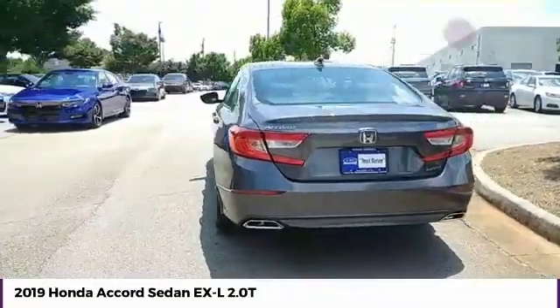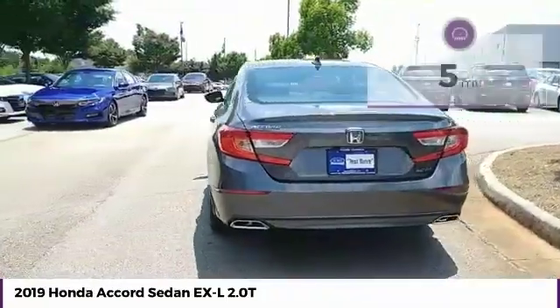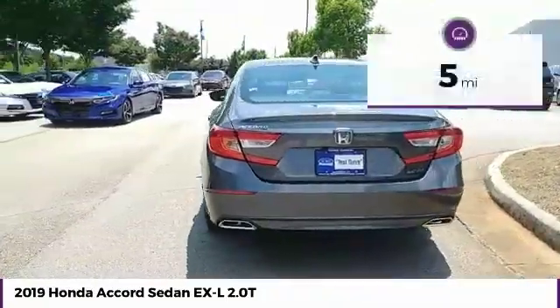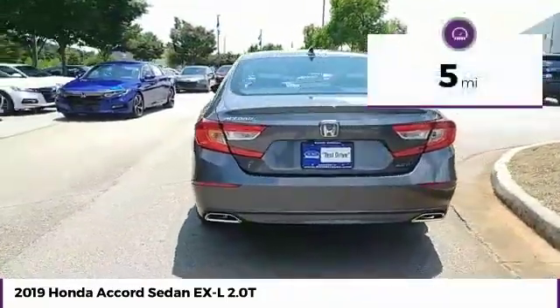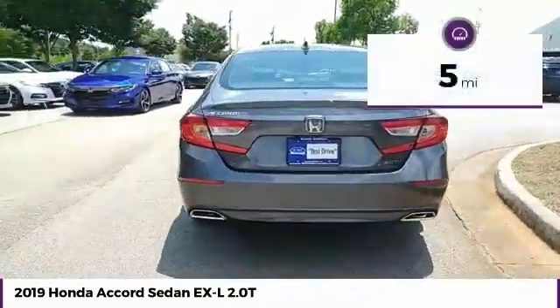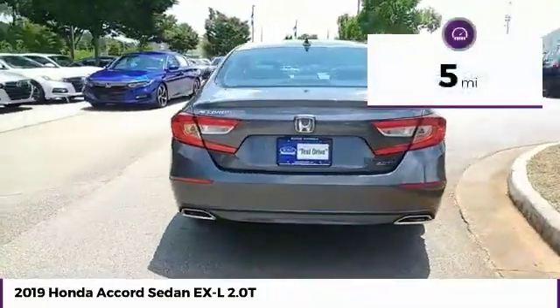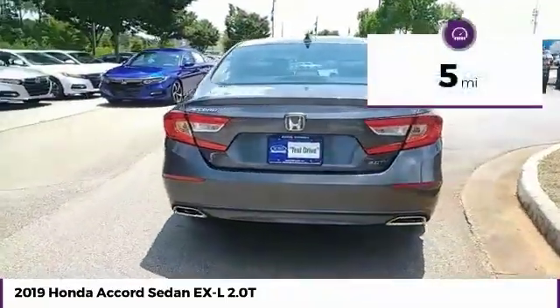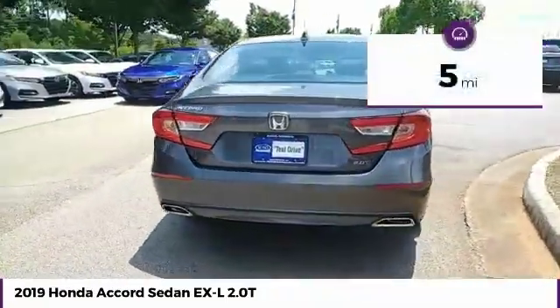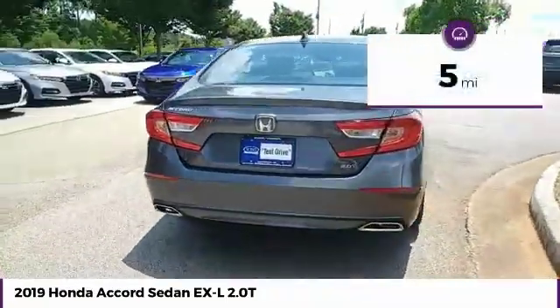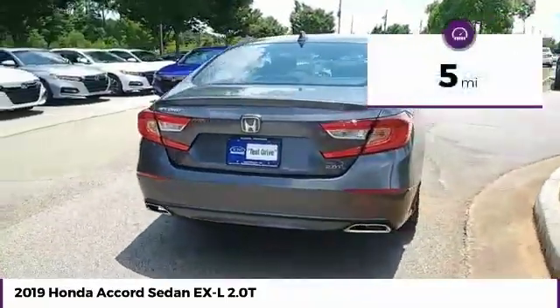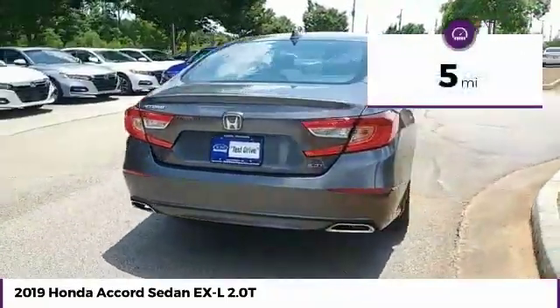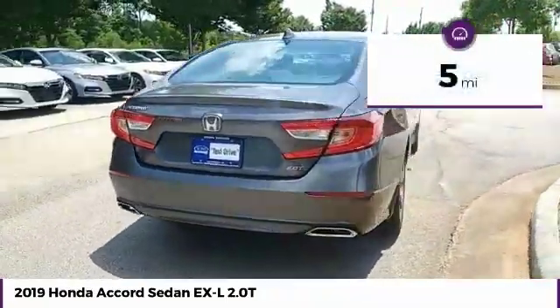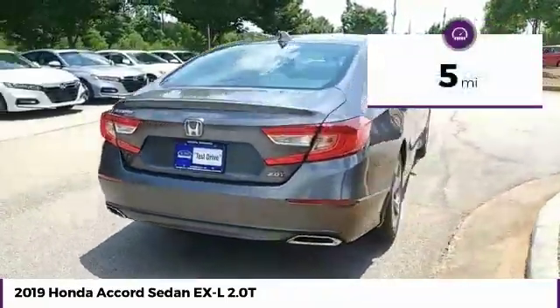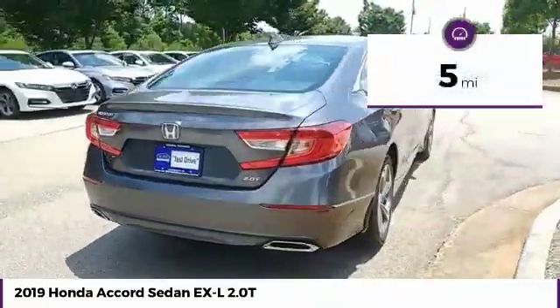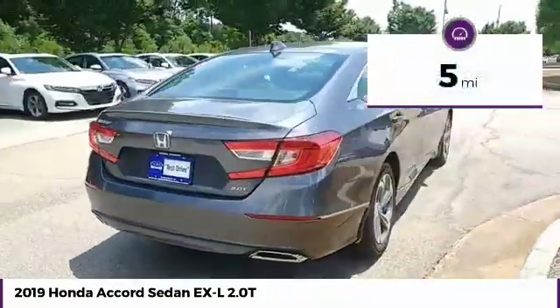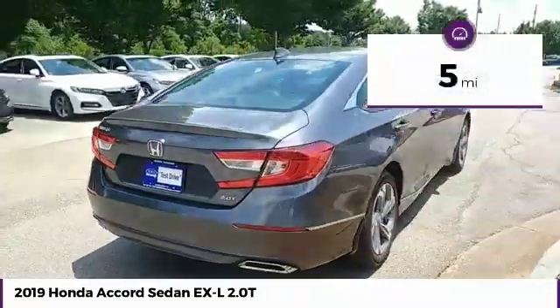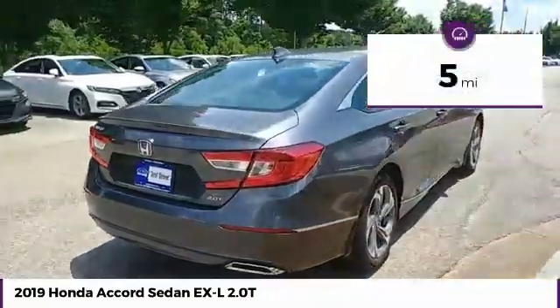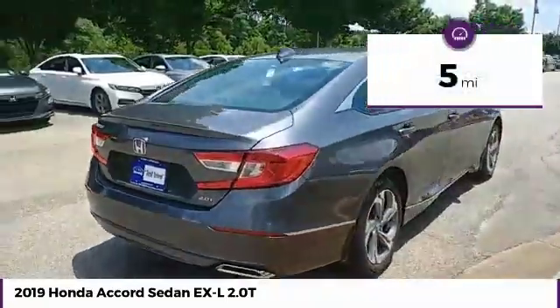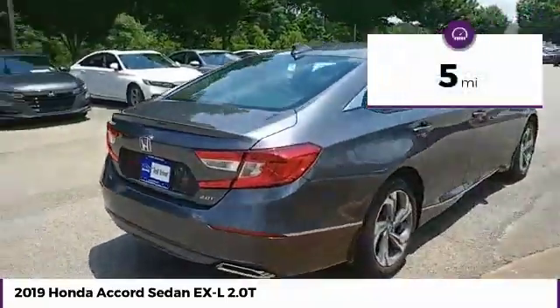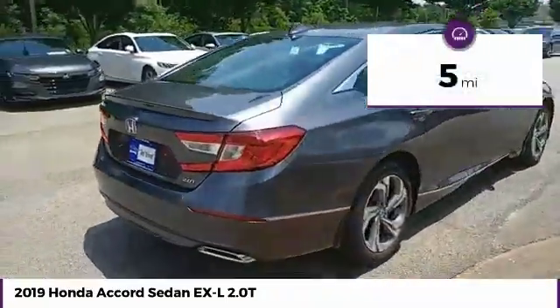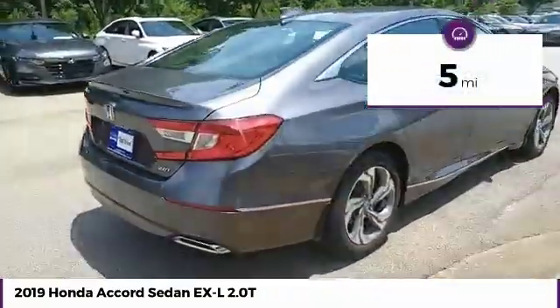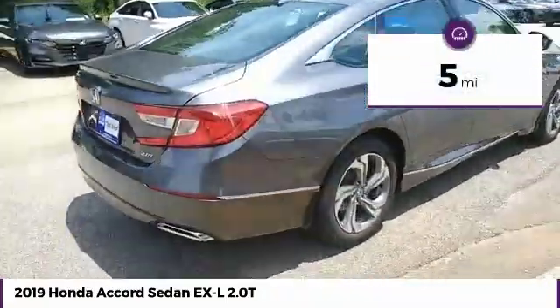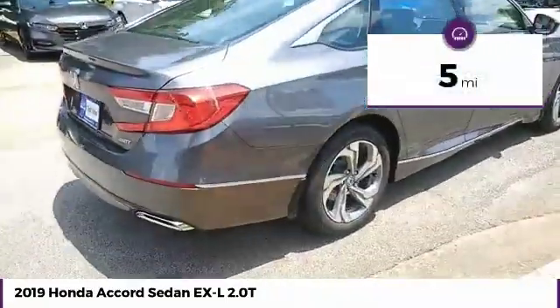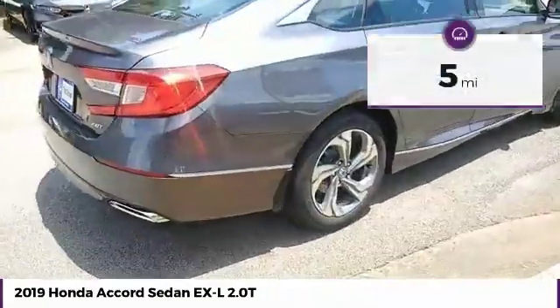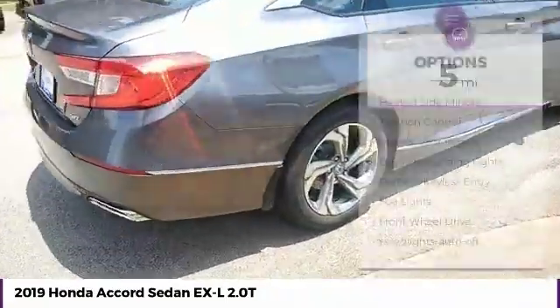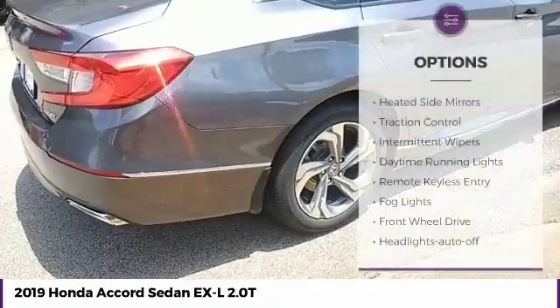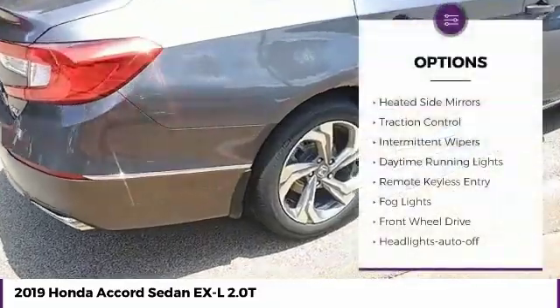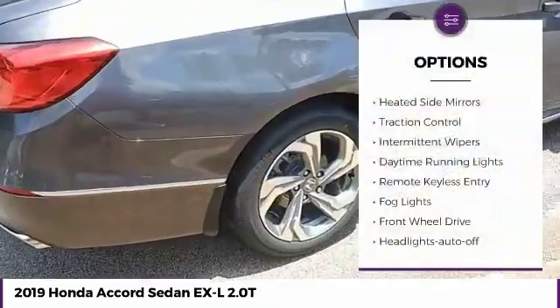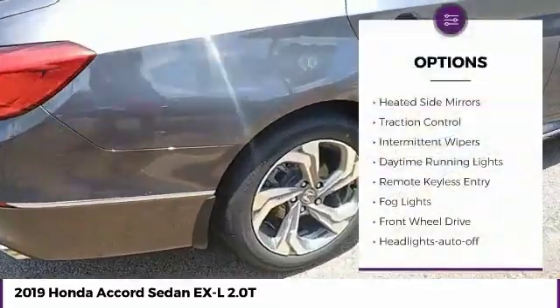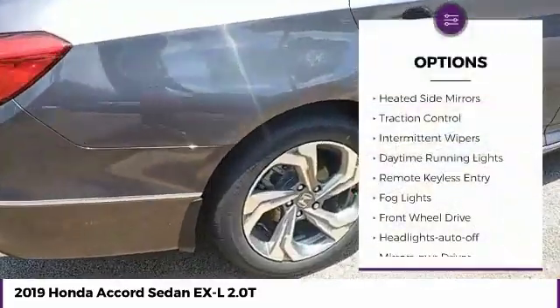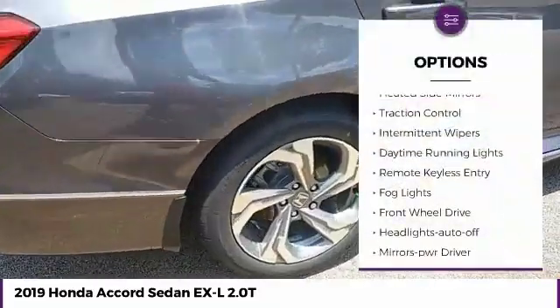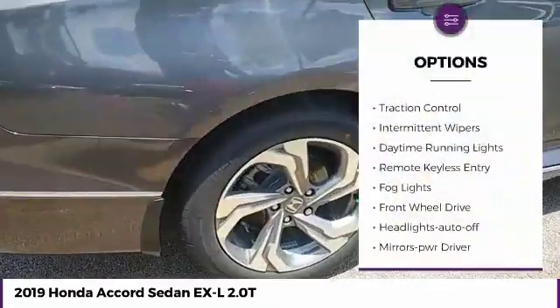This vehicle has less than 100 miles. Here are some of this vehicle's great options: heated side mirrors,